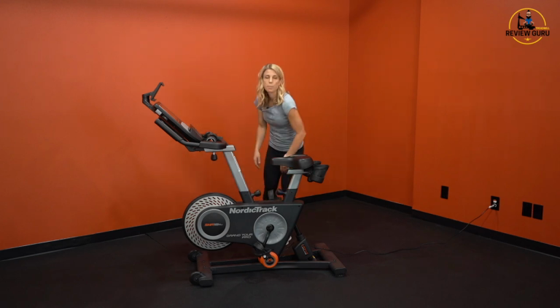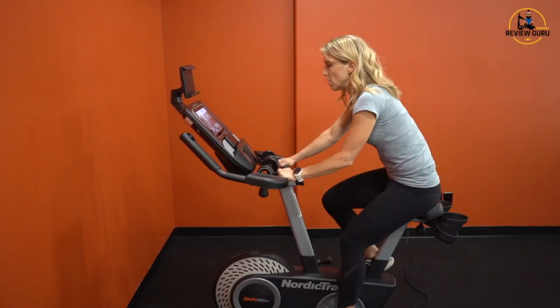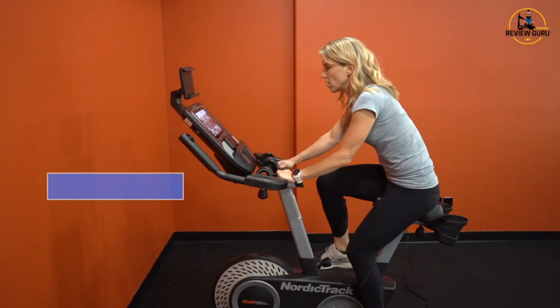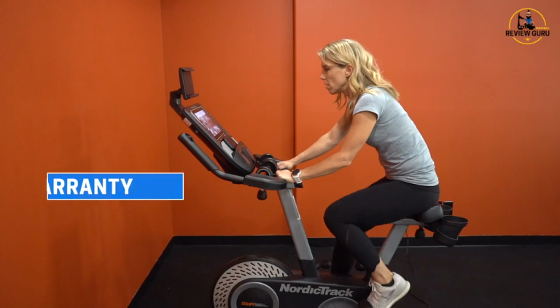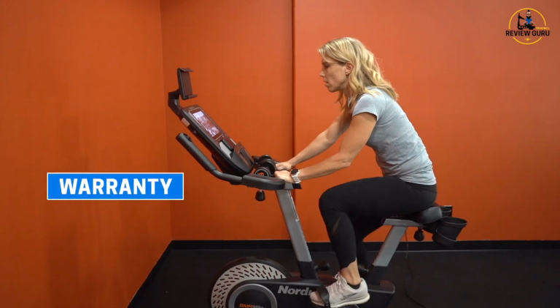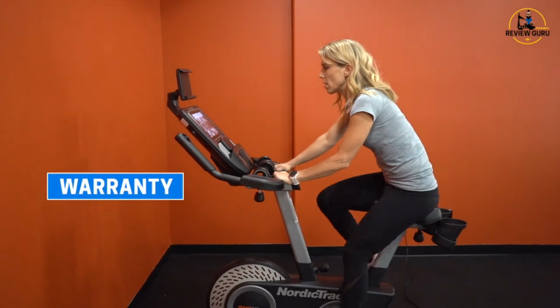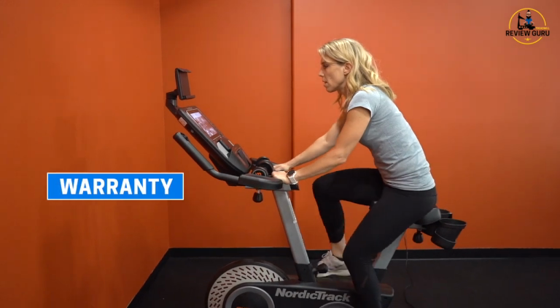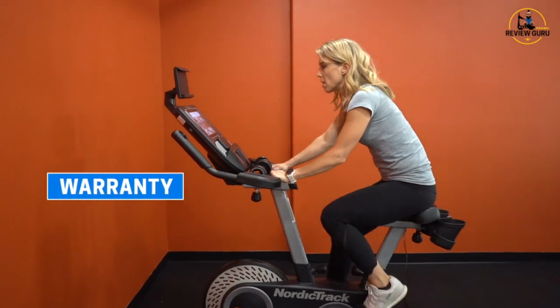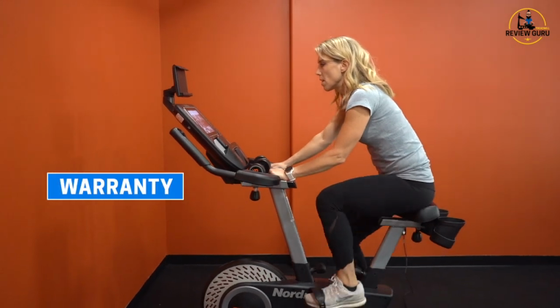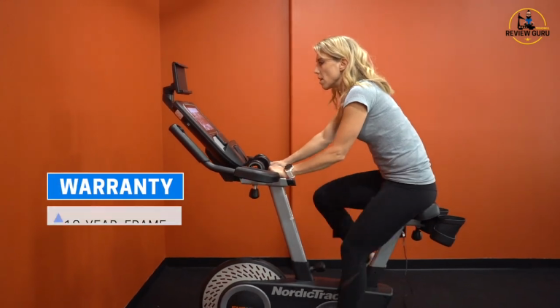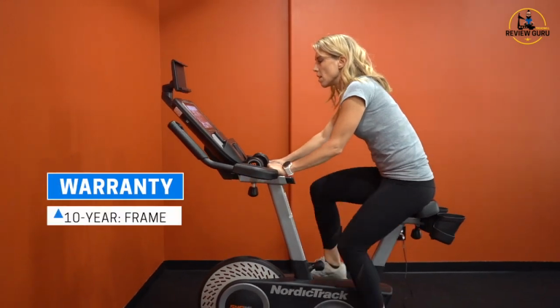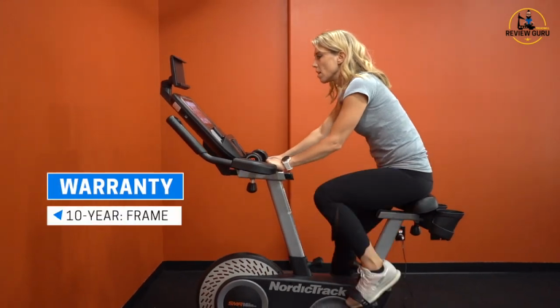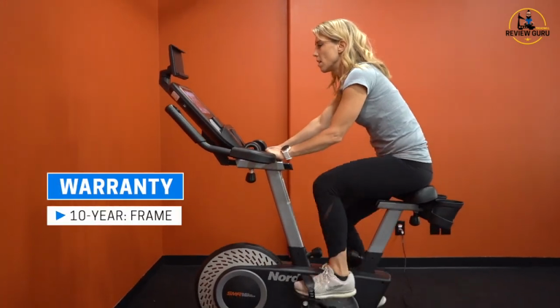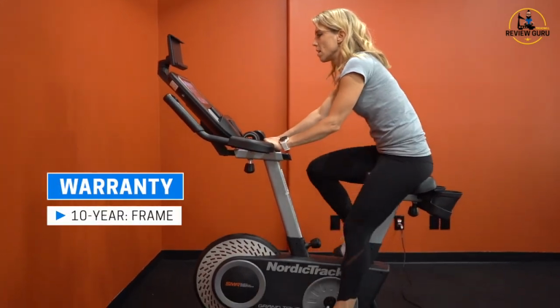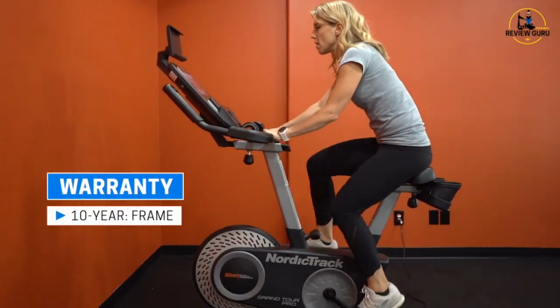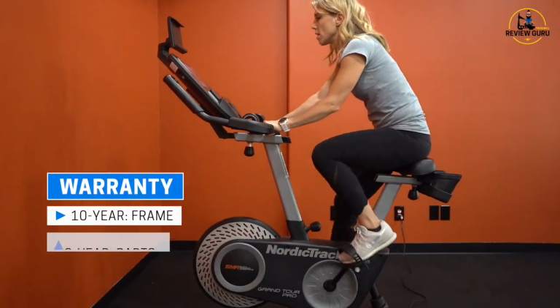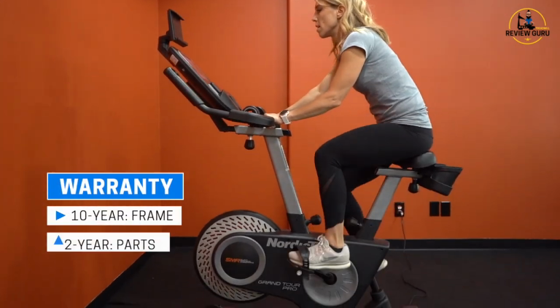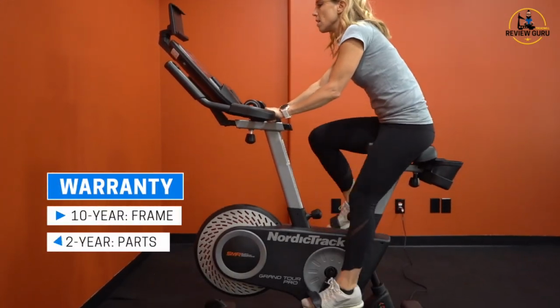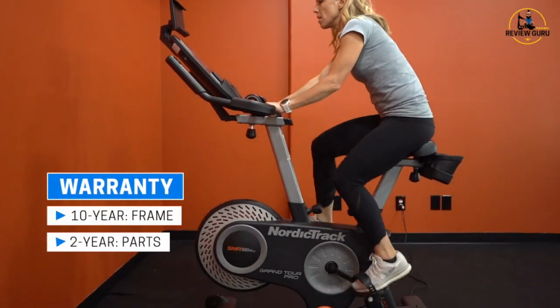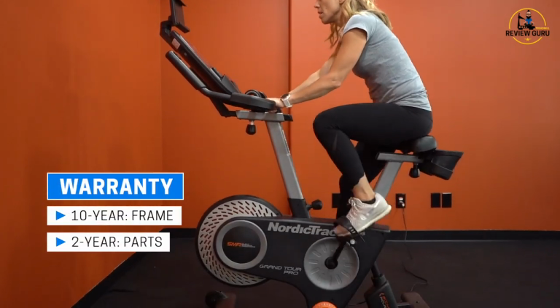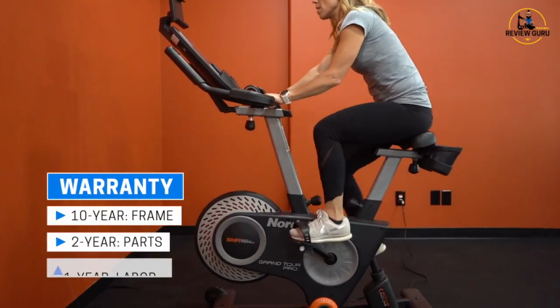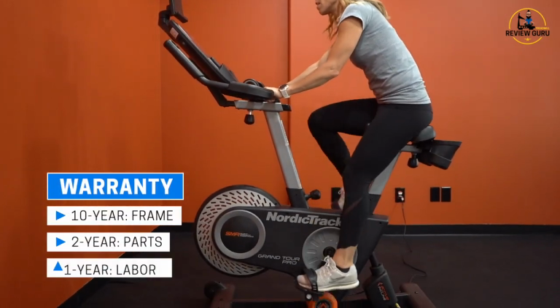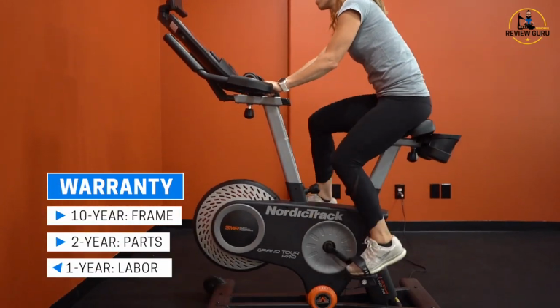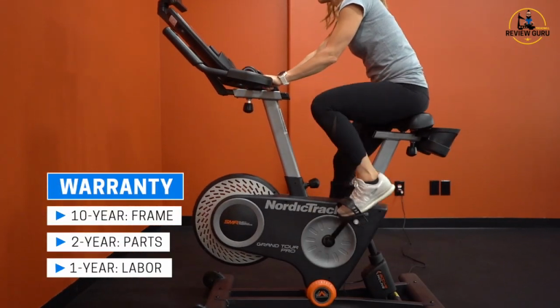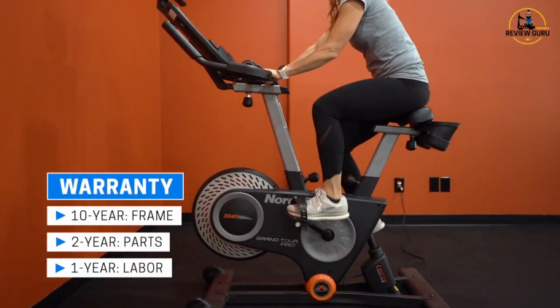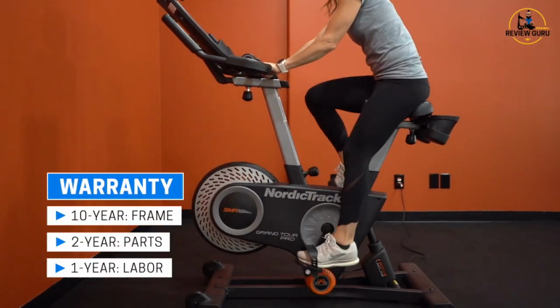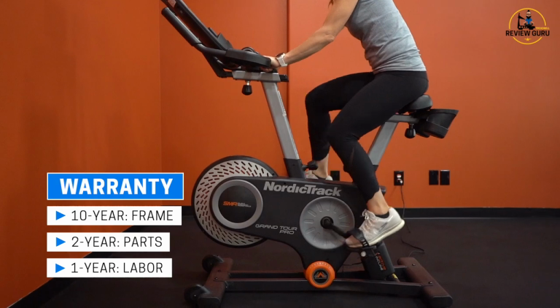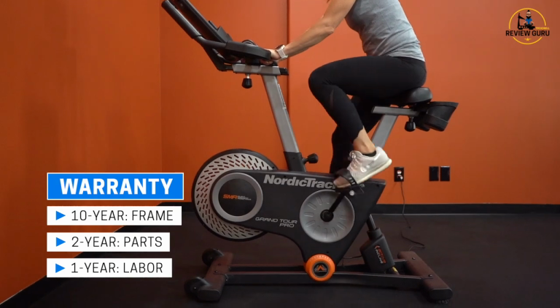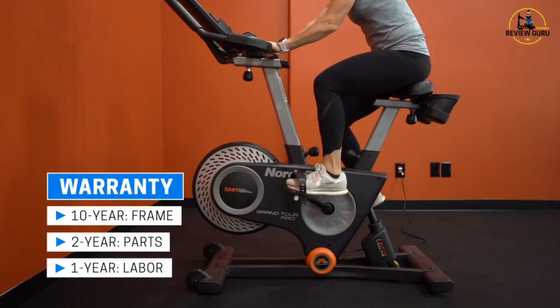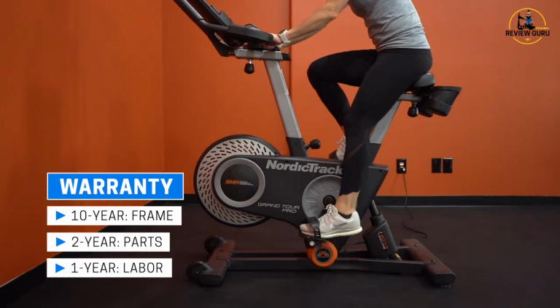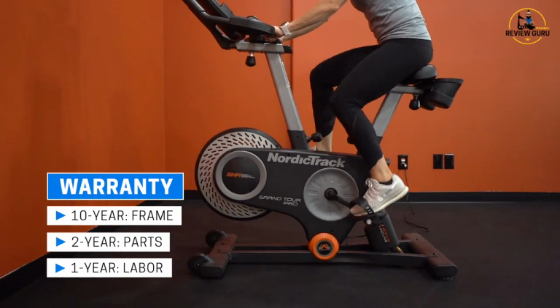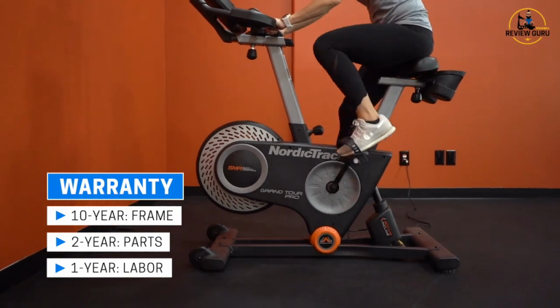The NordicTrack Grand Tour Pro comes with a 10-year warranty on the frame, two years for parts, and one year for labor.